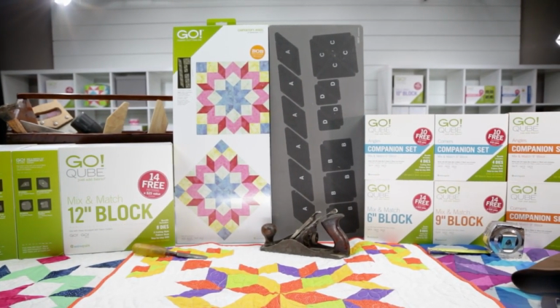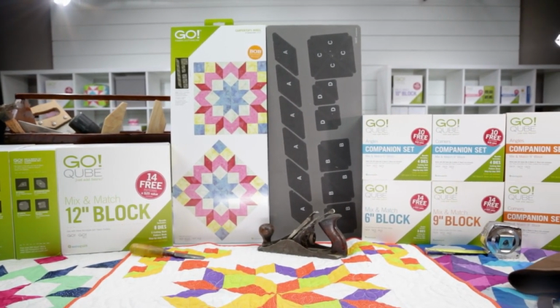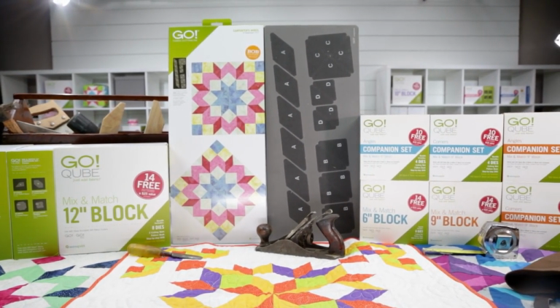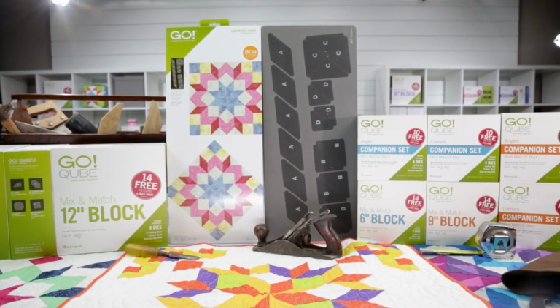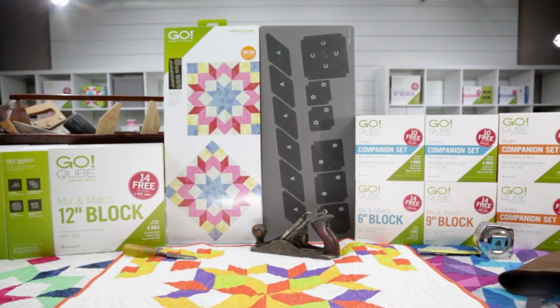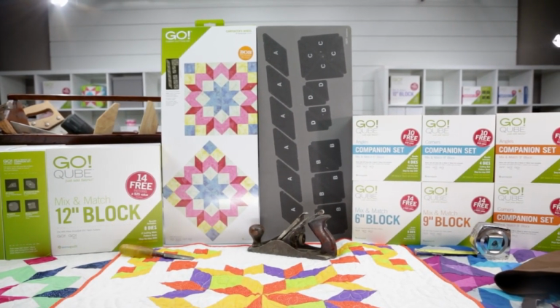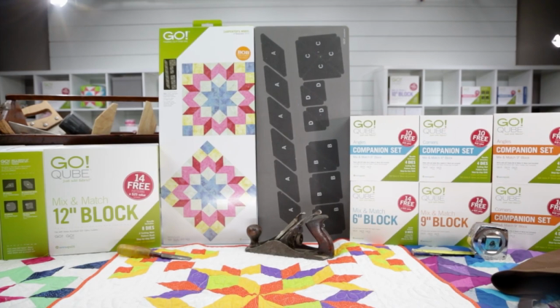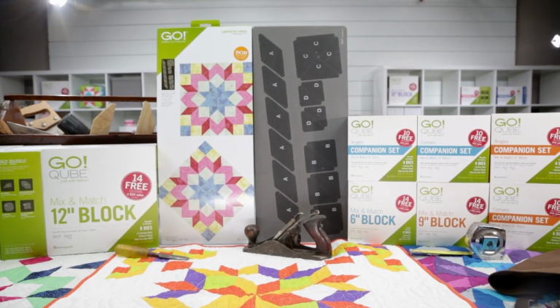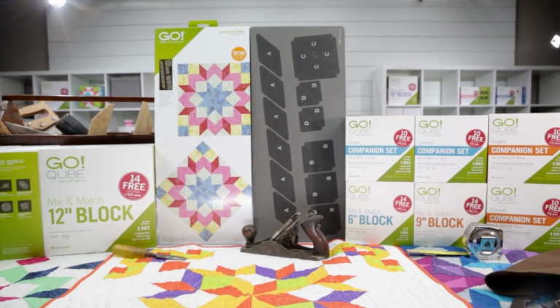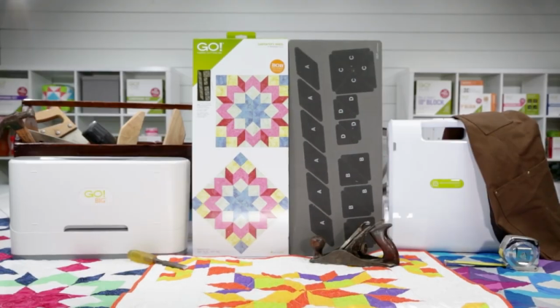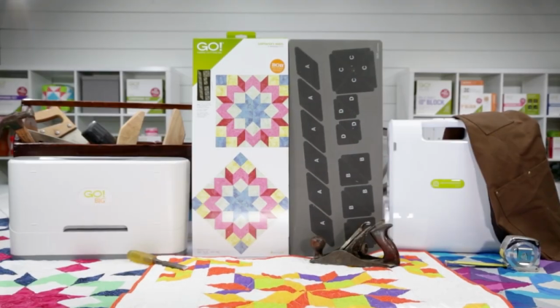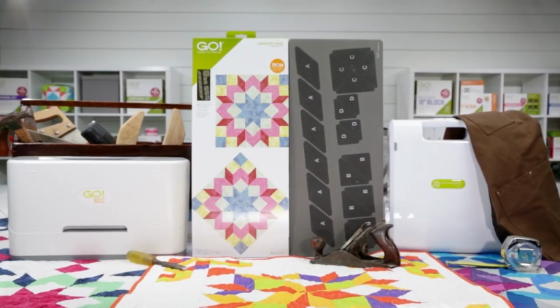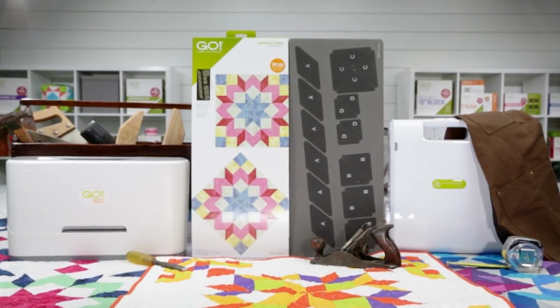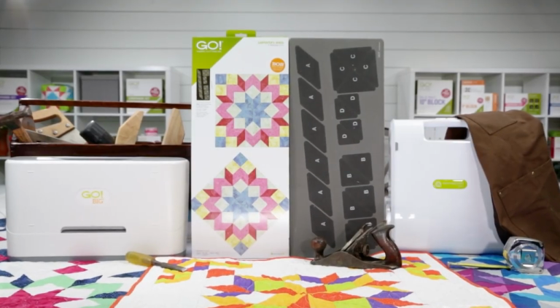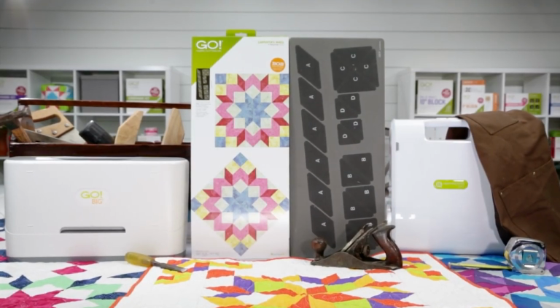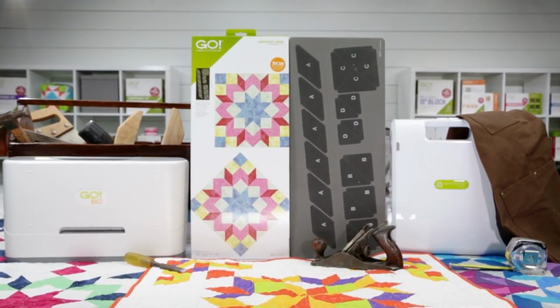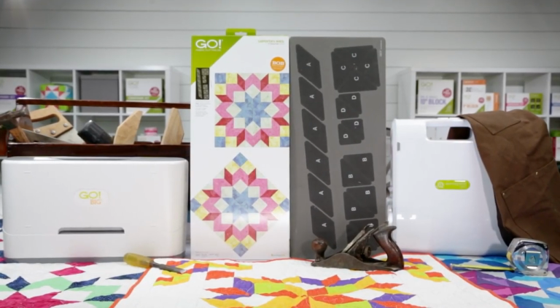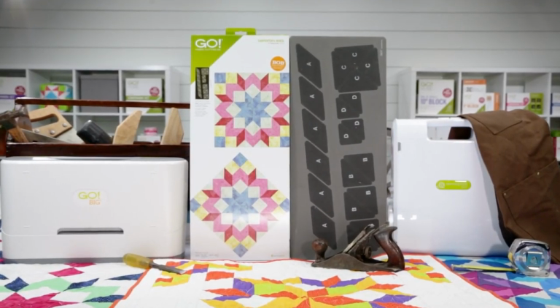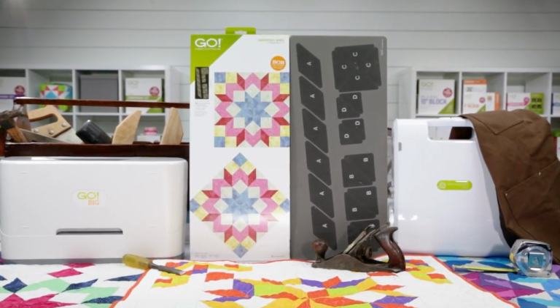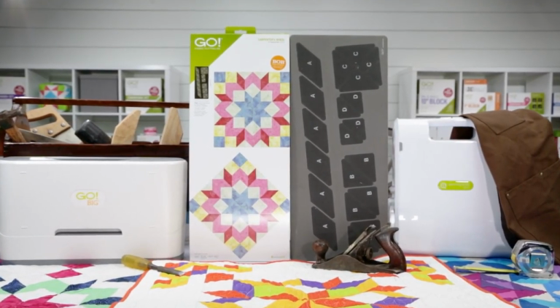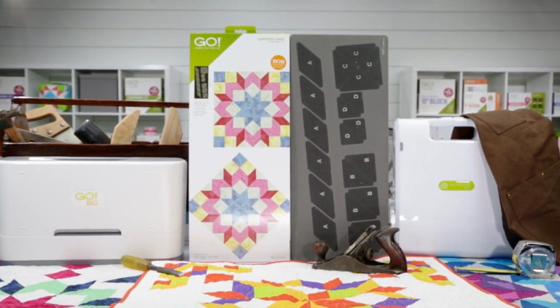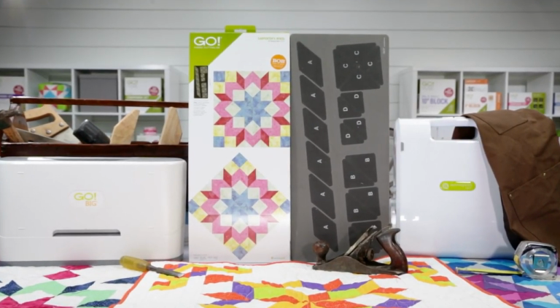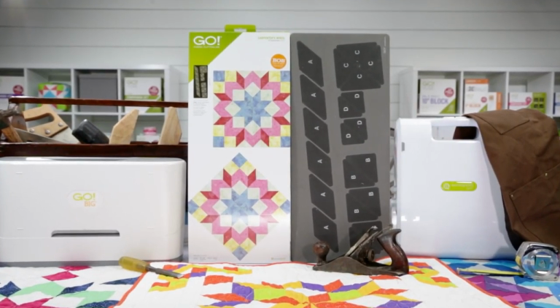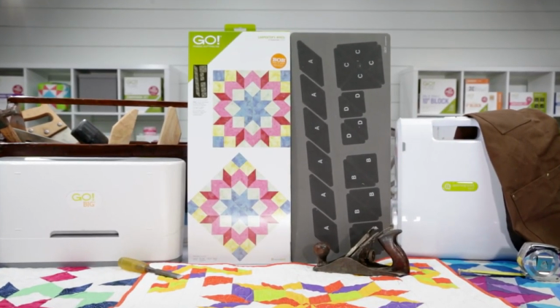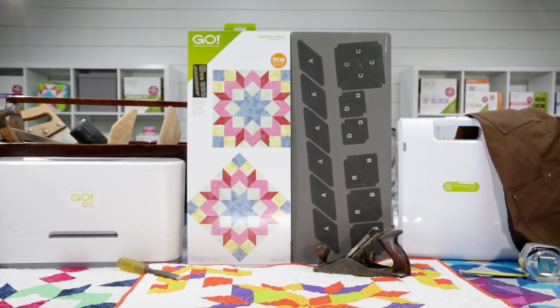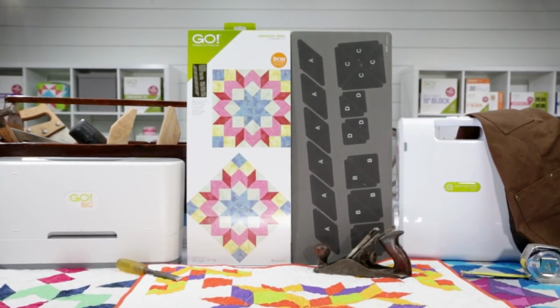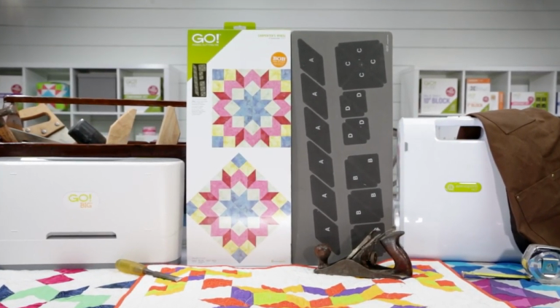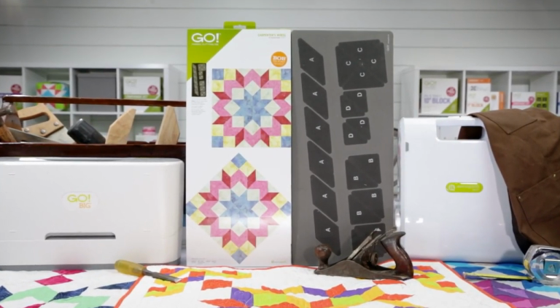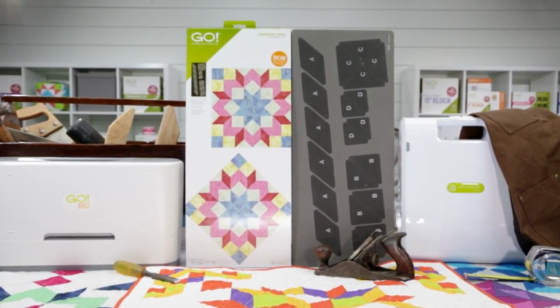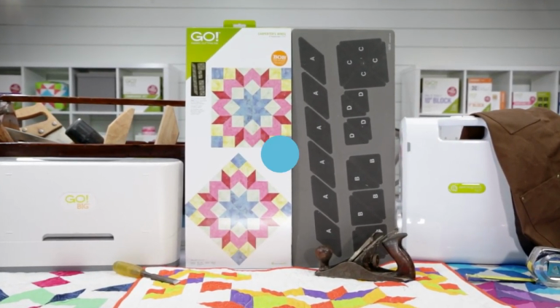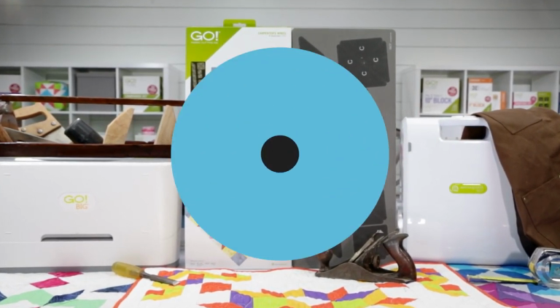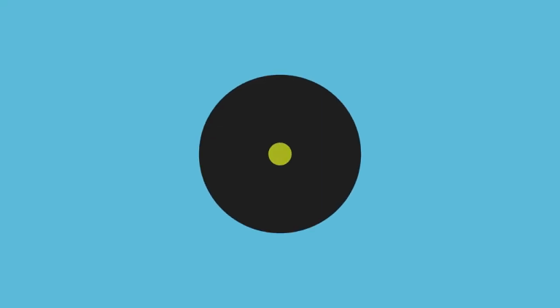Because at AccuQuilt, we want to help you cut time so you can quilt more.